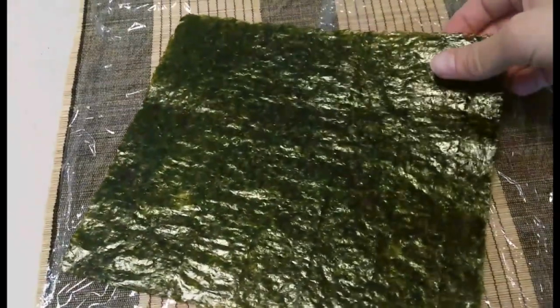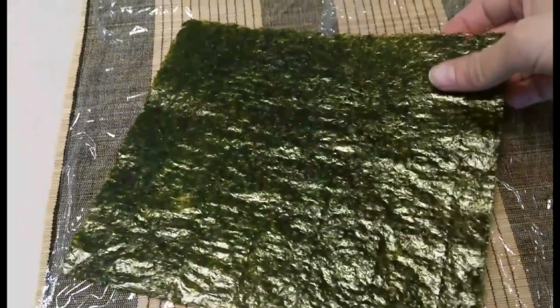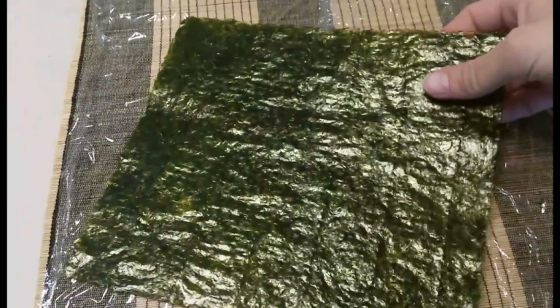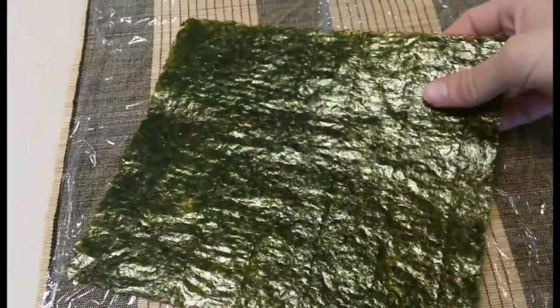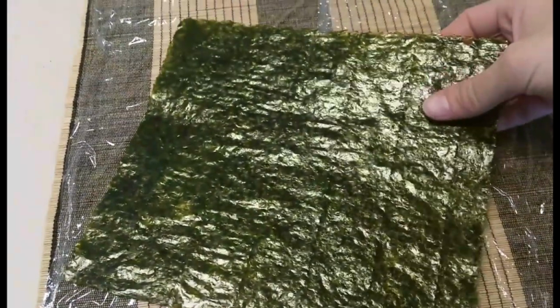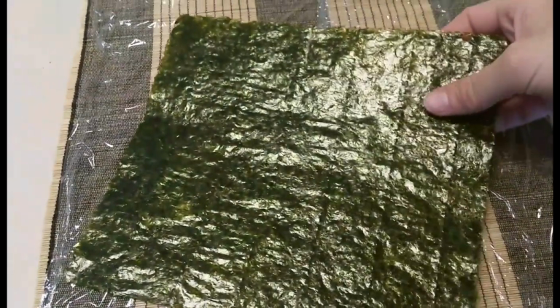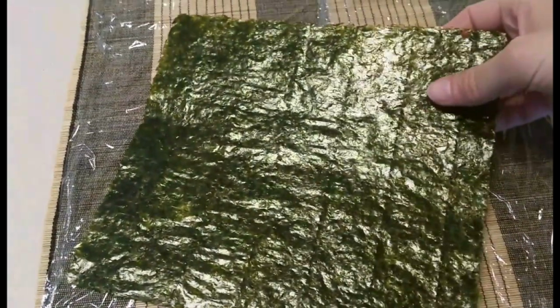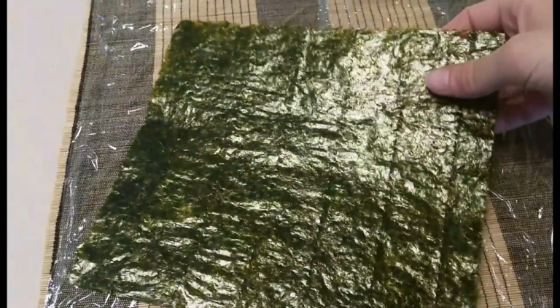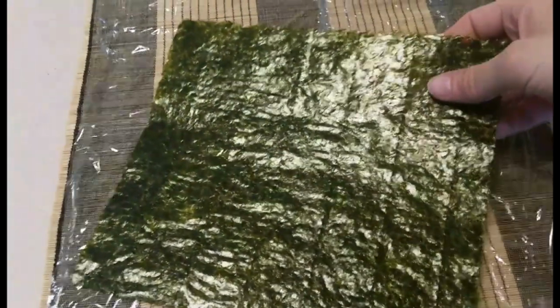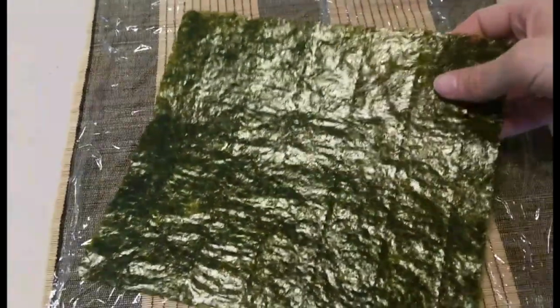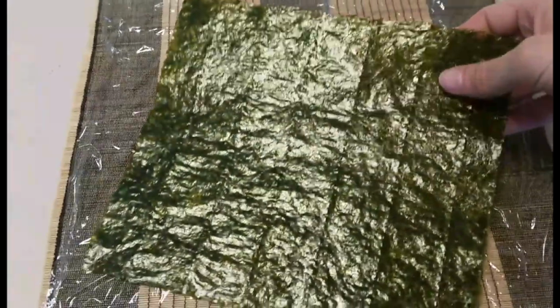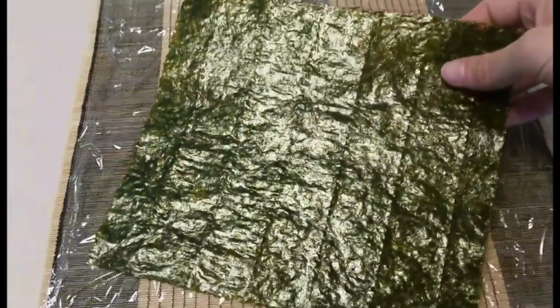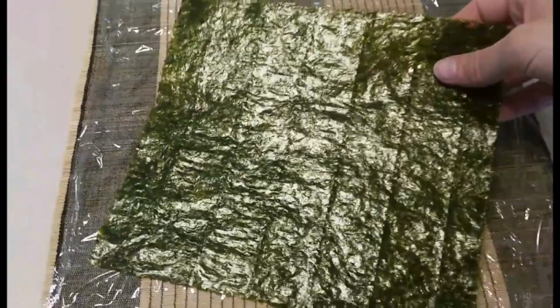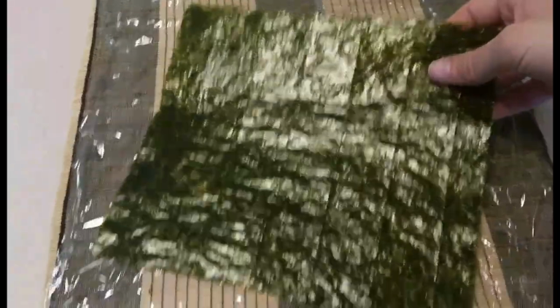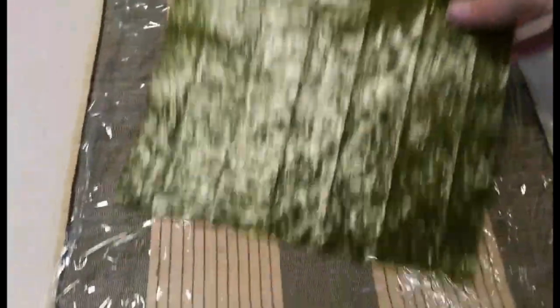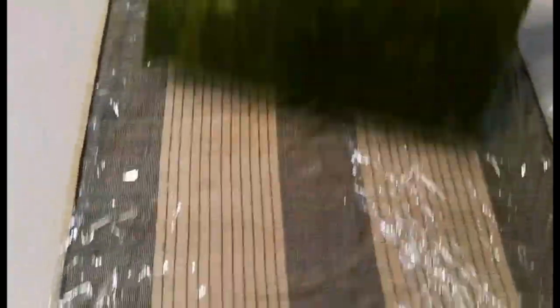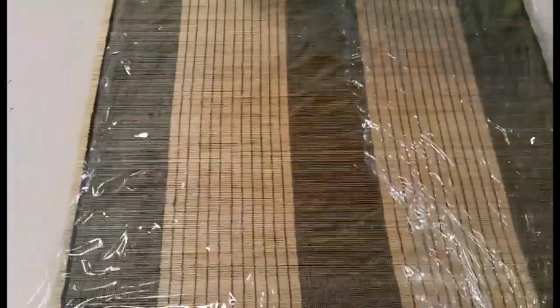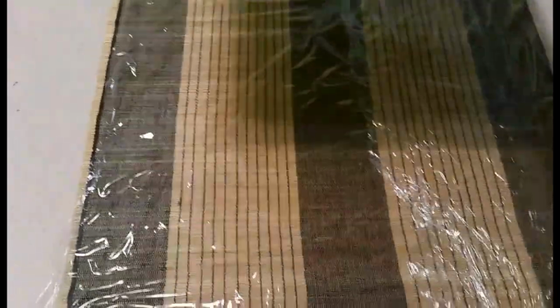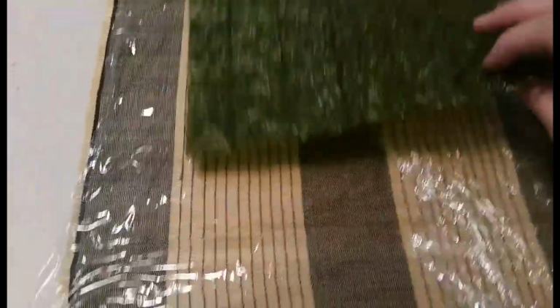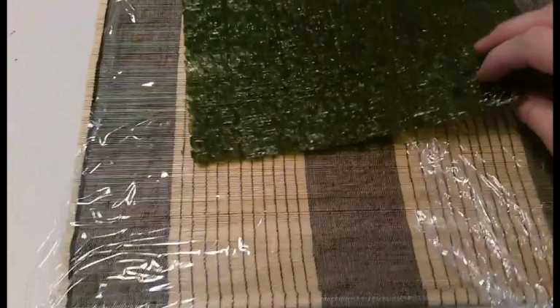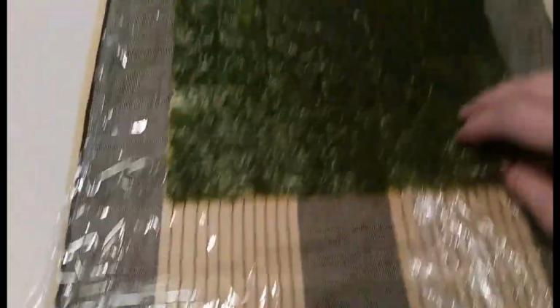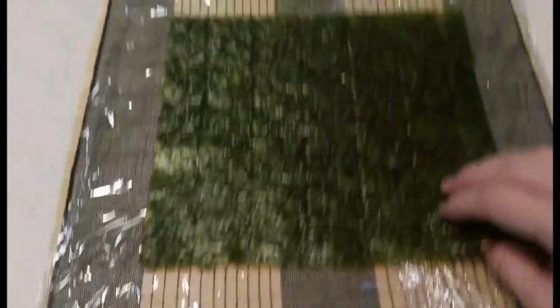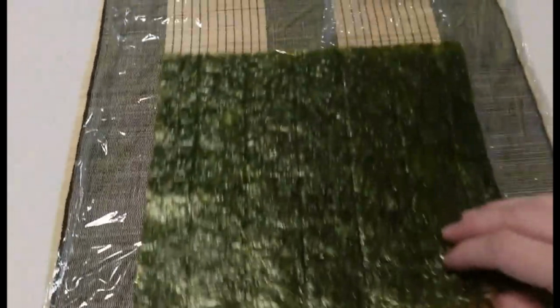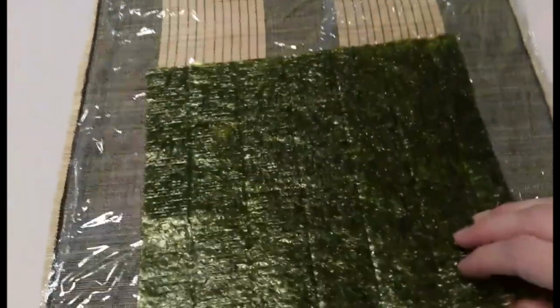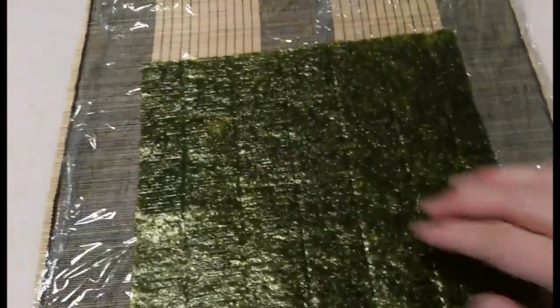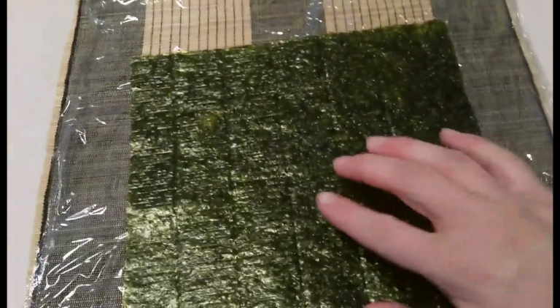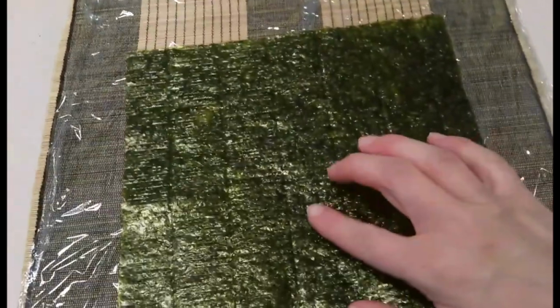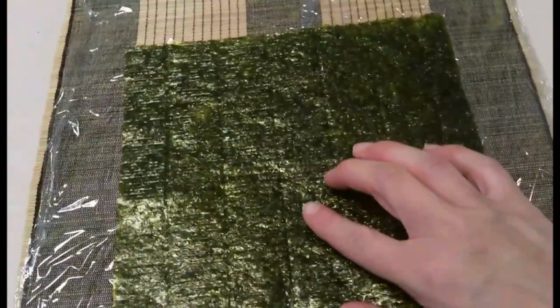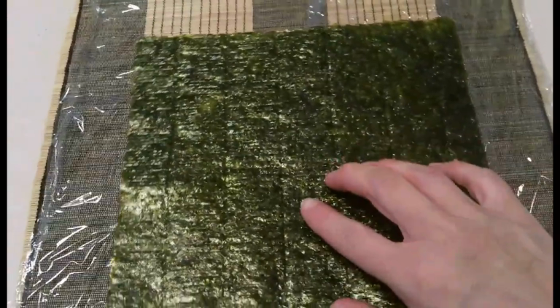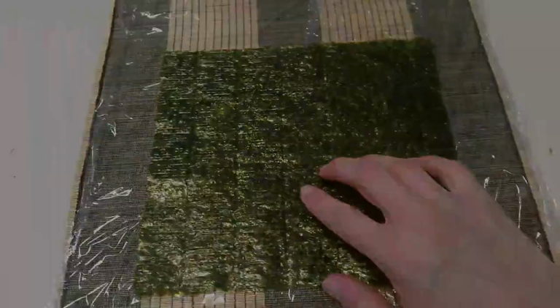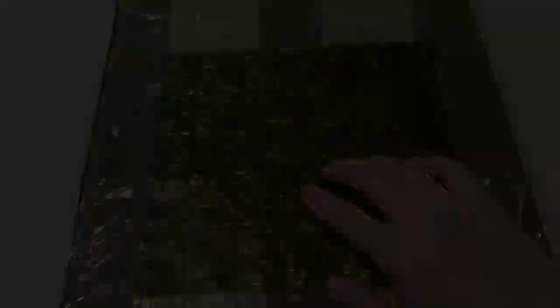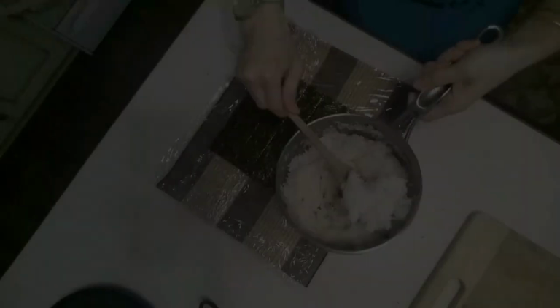Lay this out. See how there's a smooth, shiny side? I'm going to put the textured side up.